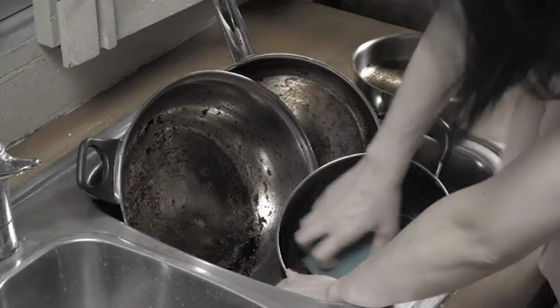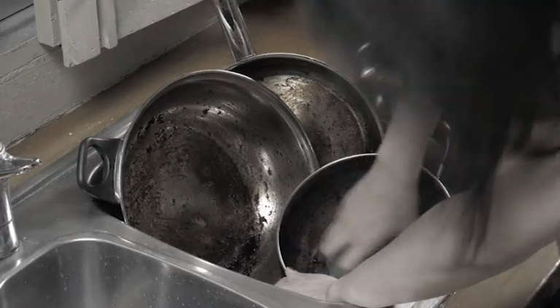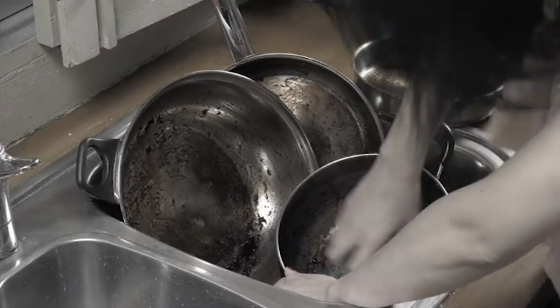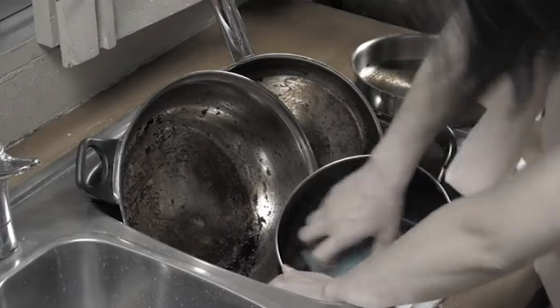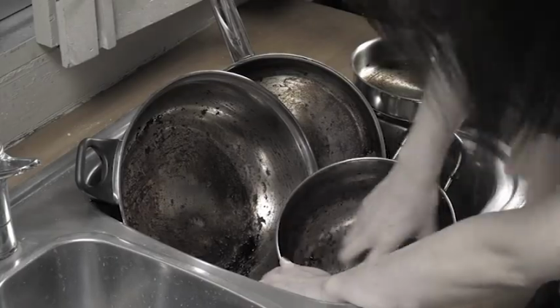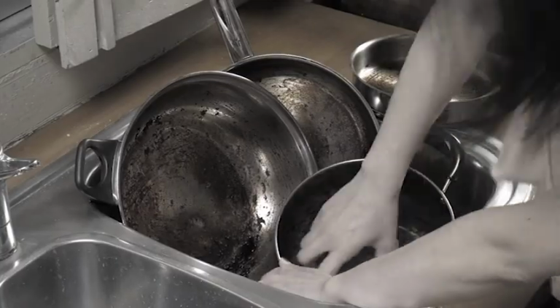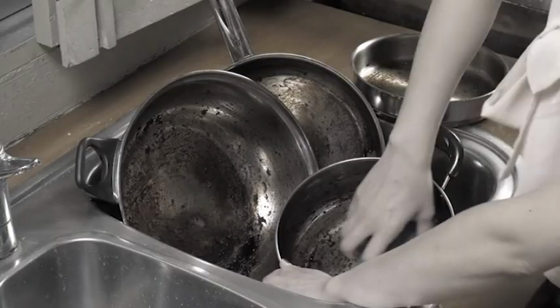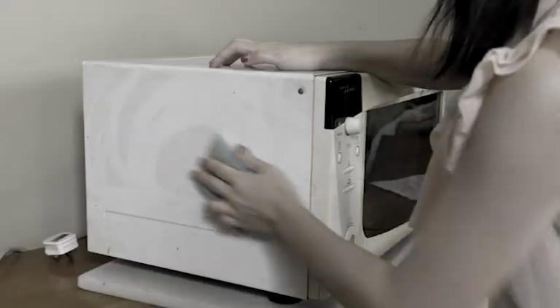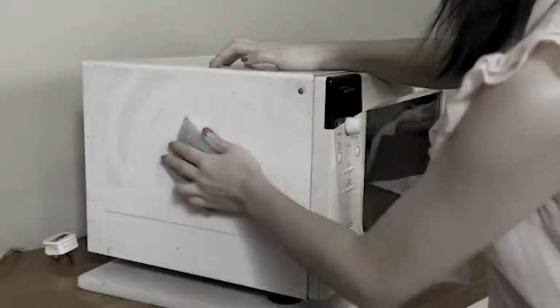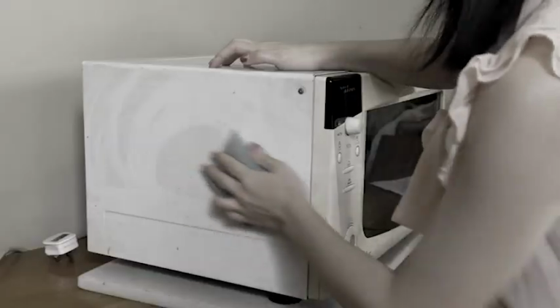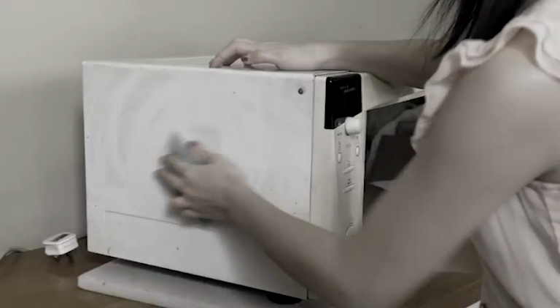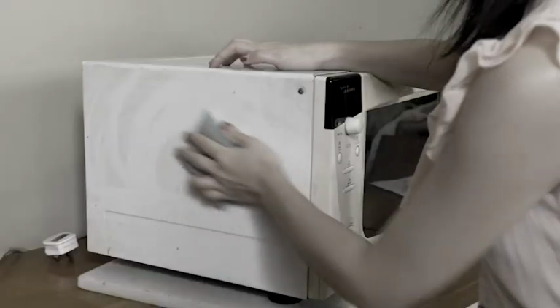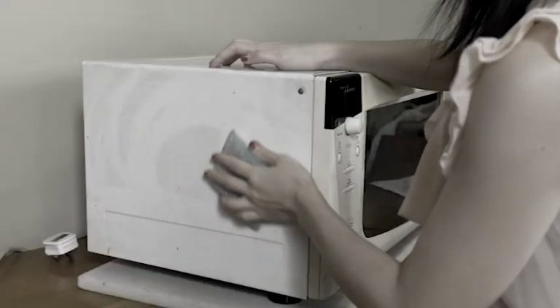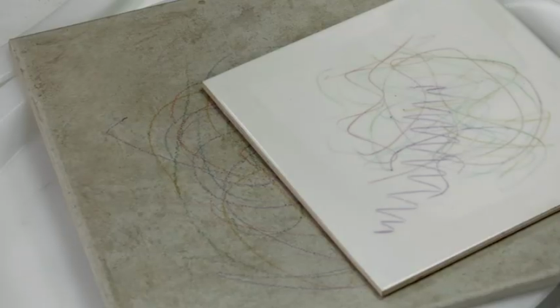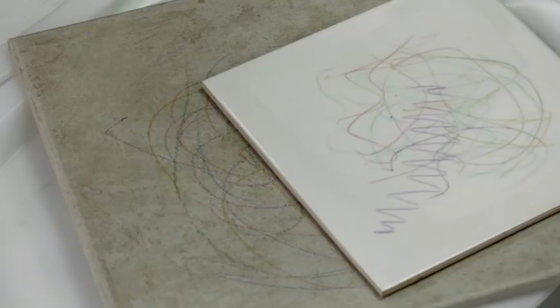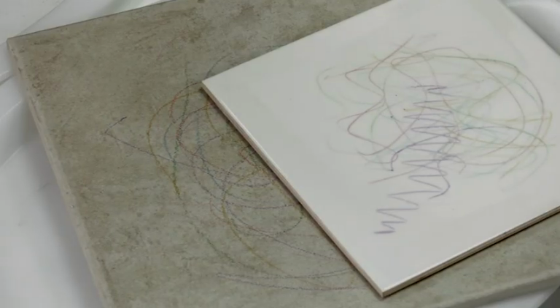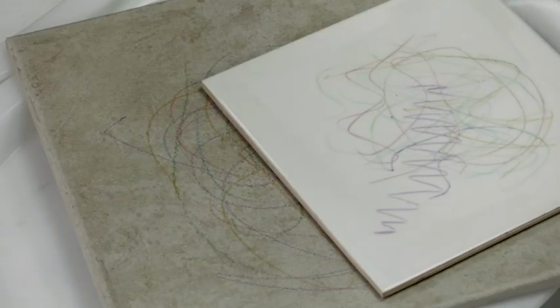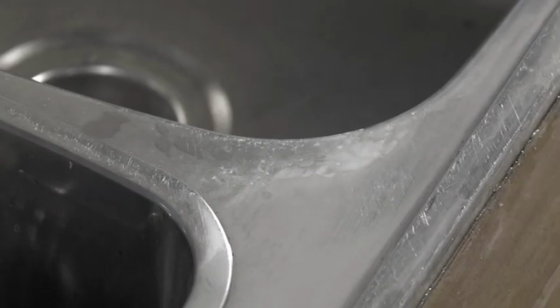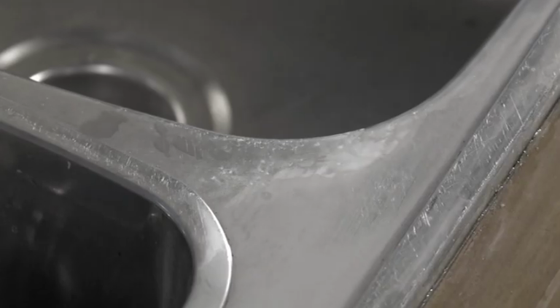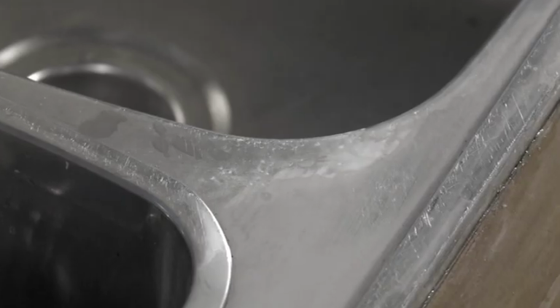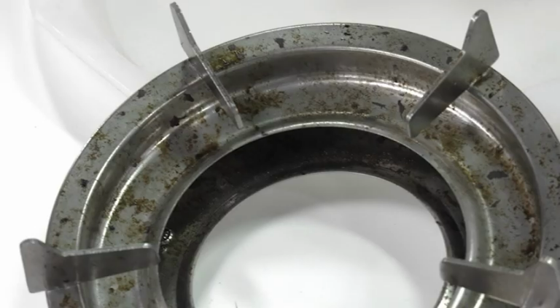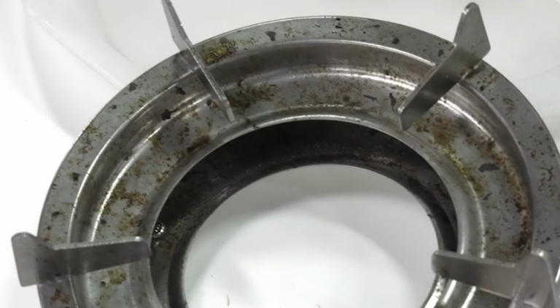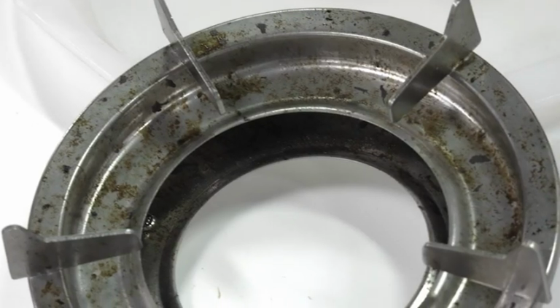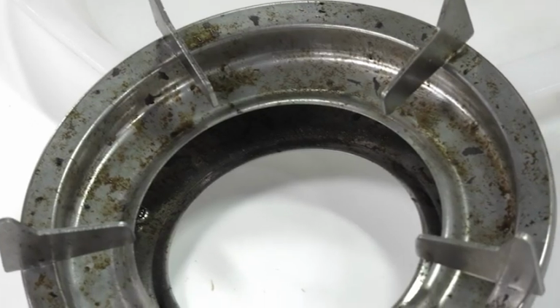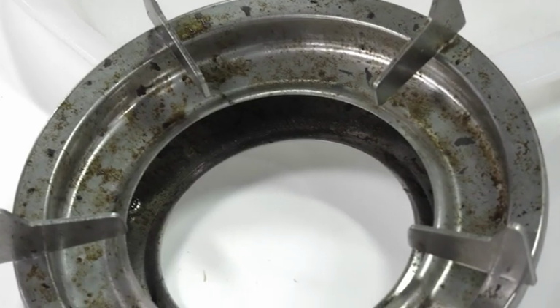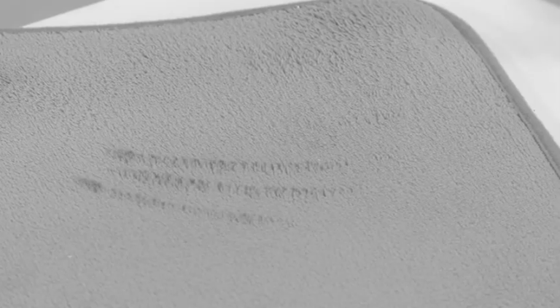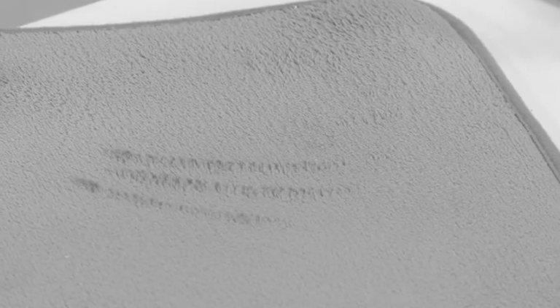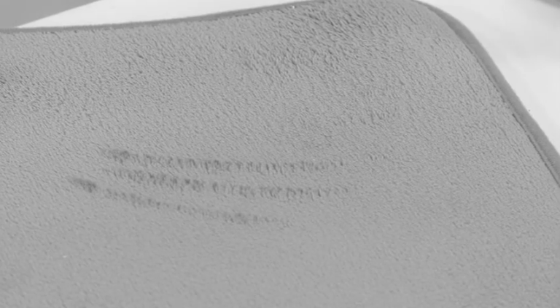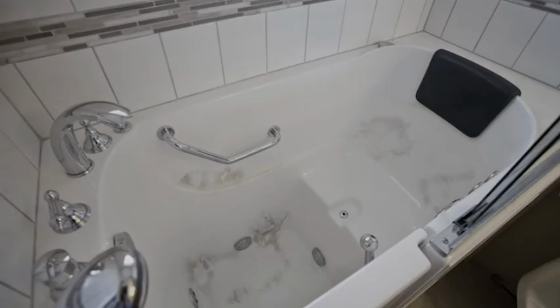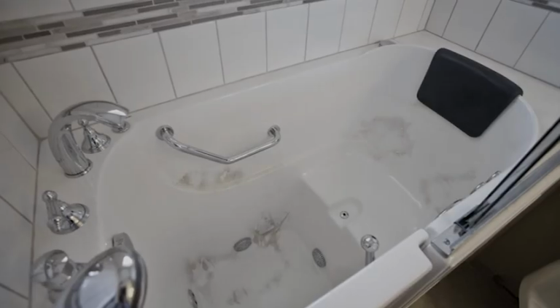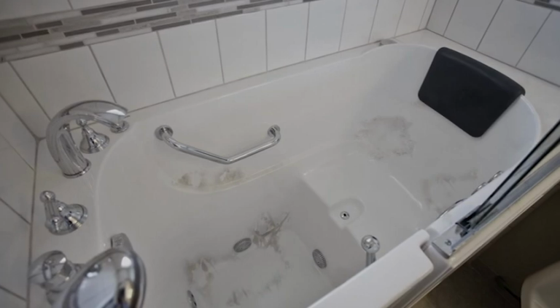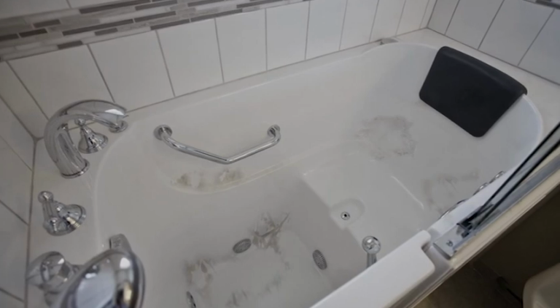Say goodbye to the stubborn grease and grime left on tiles, the sink, the stoves, the carpets and bathtubs!